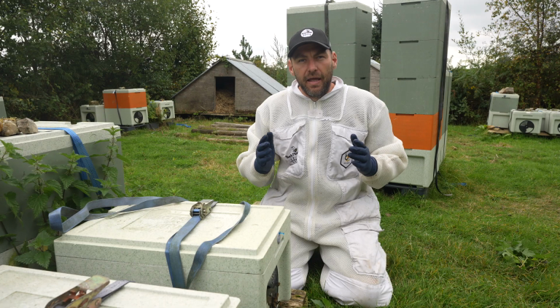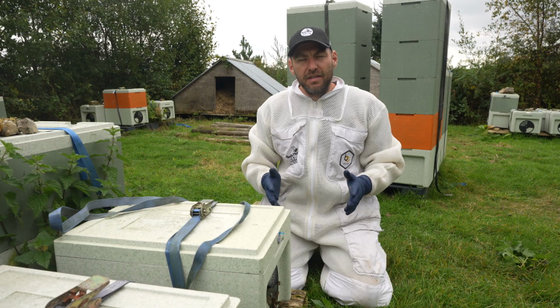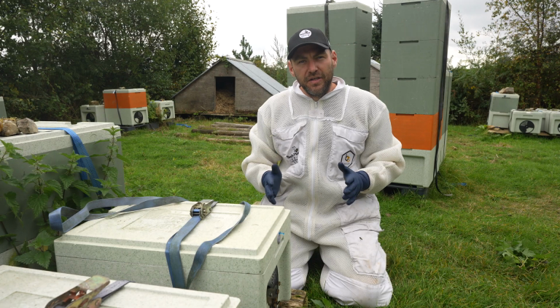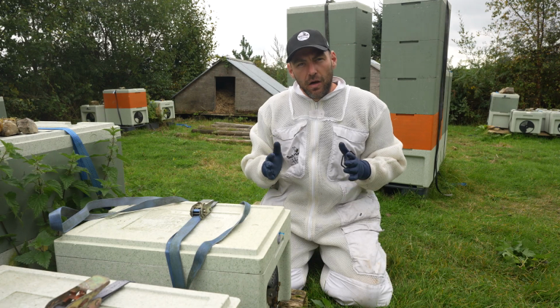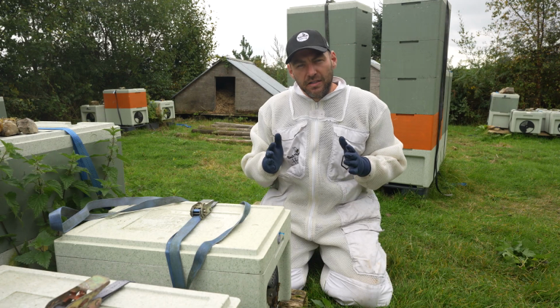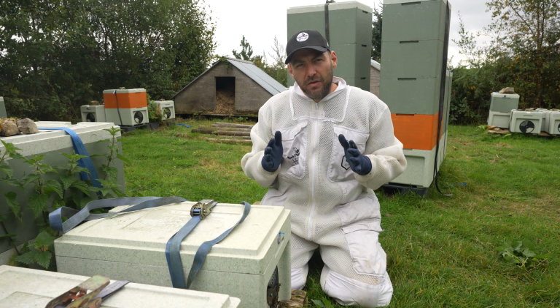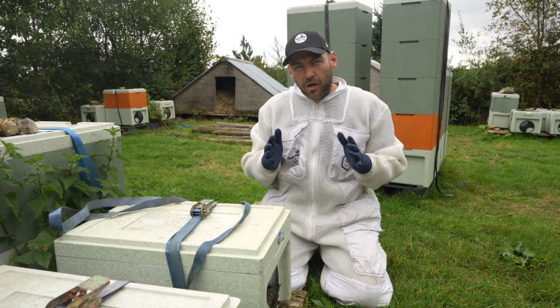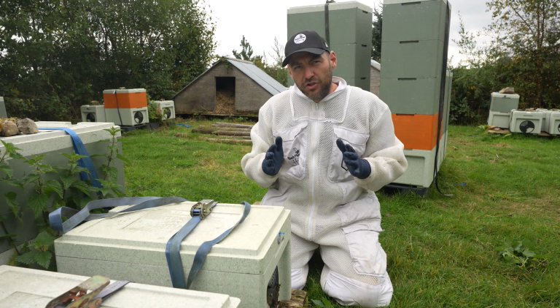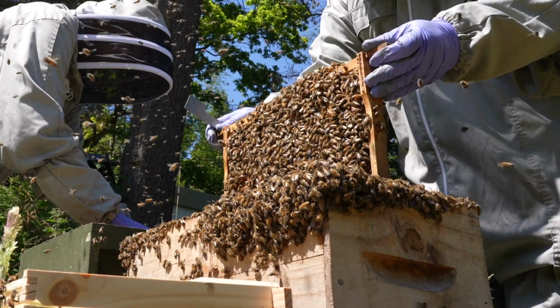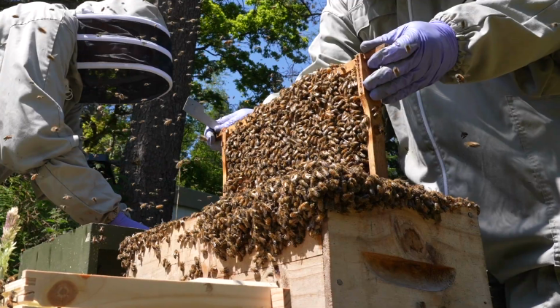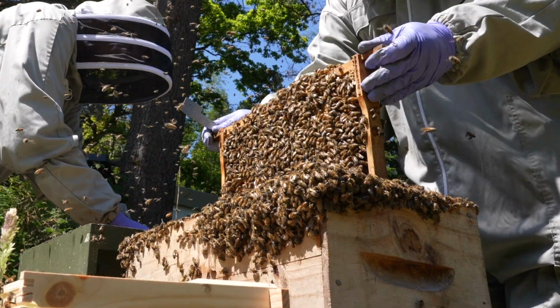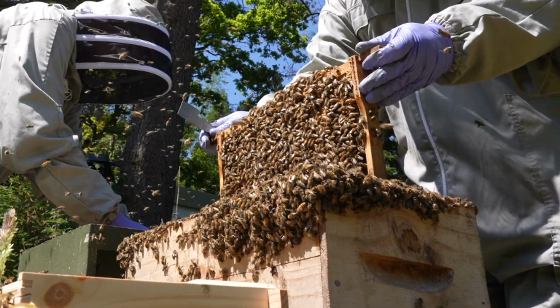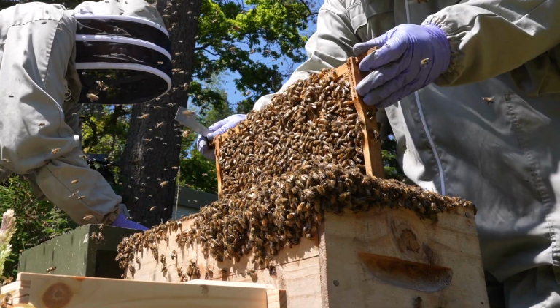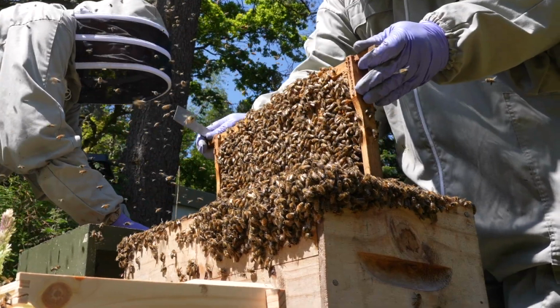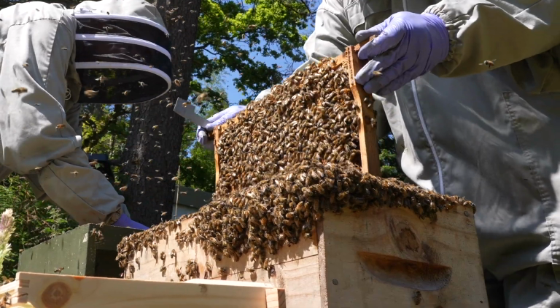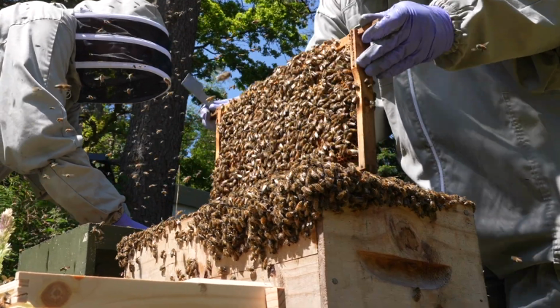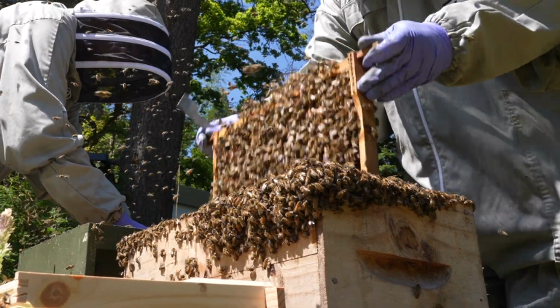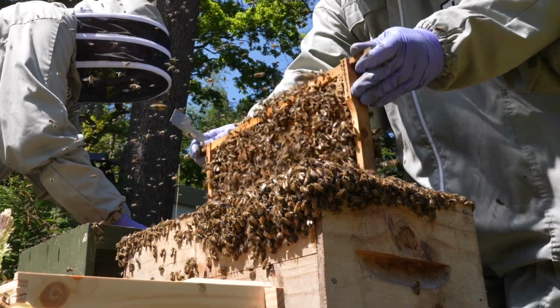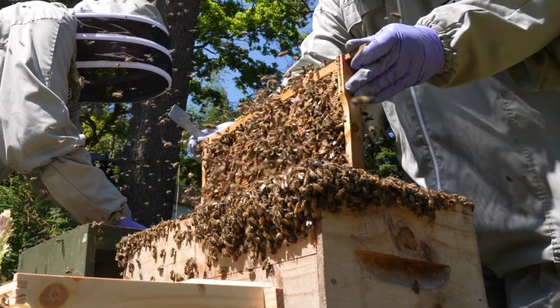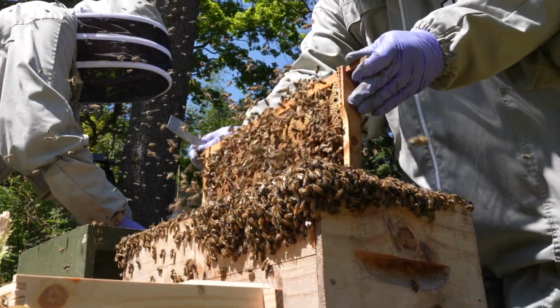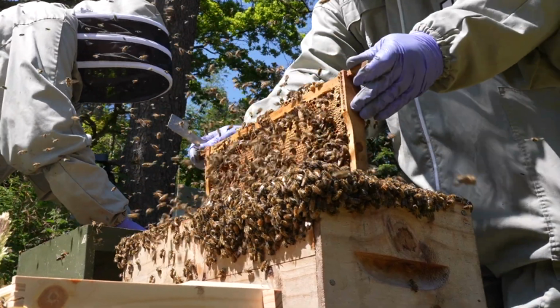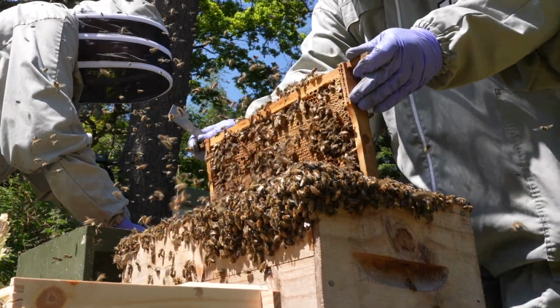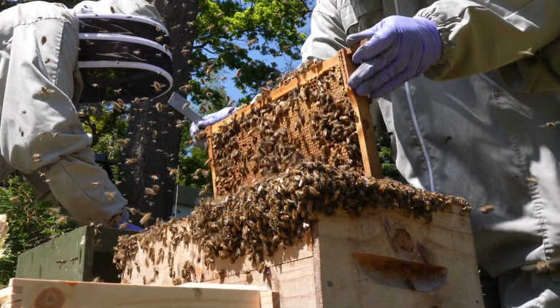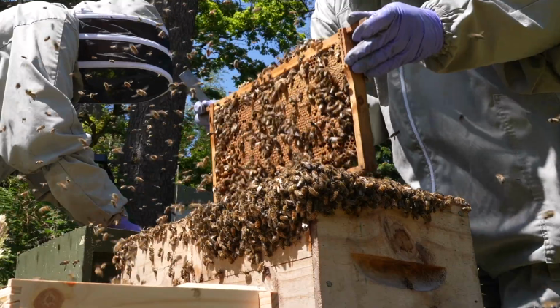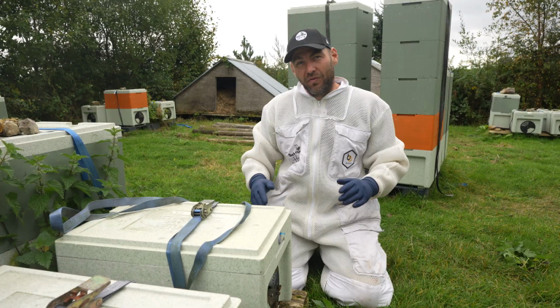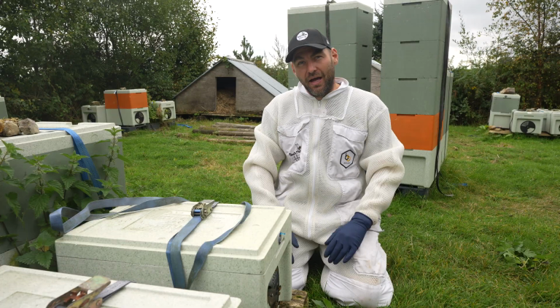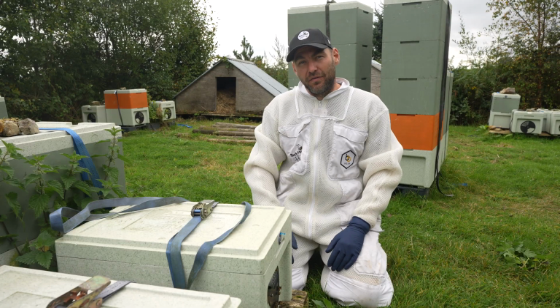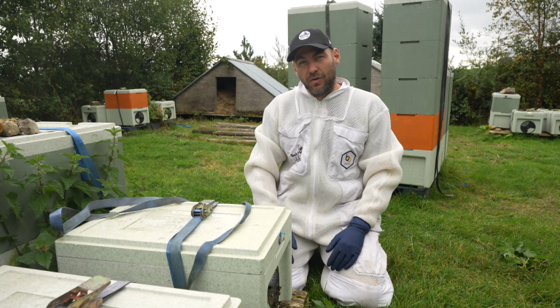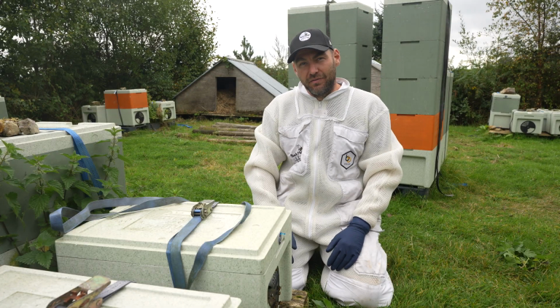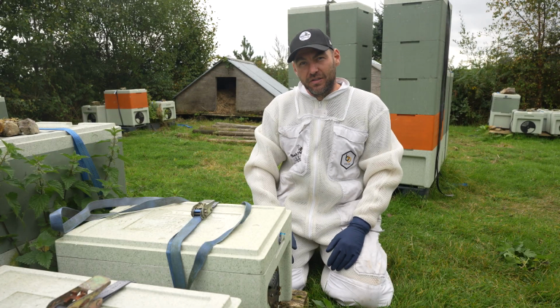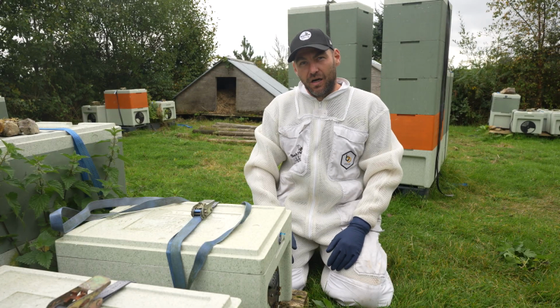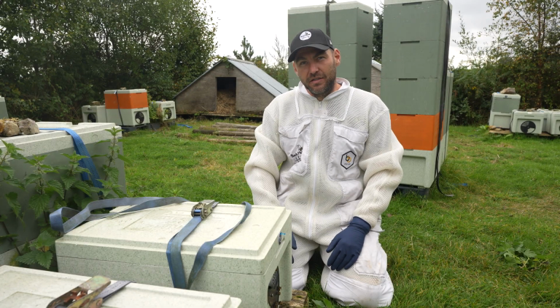In this video, I'm going to tell you why I shook swarmed my entire heather apiary before the heather flow had even started.